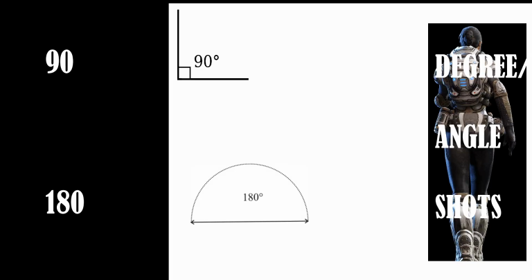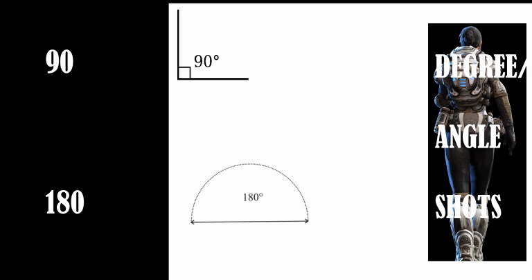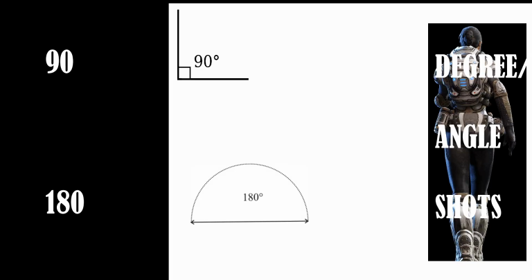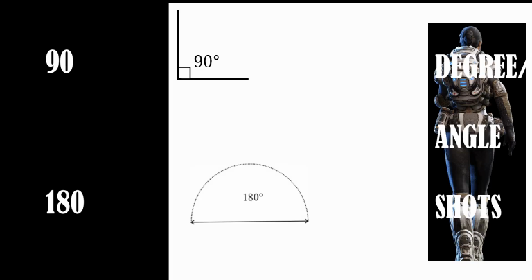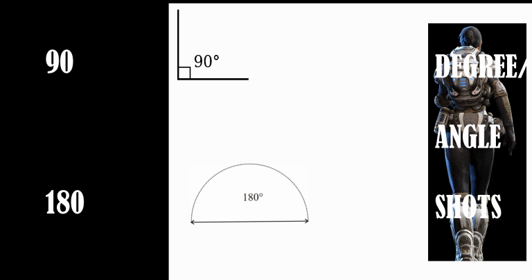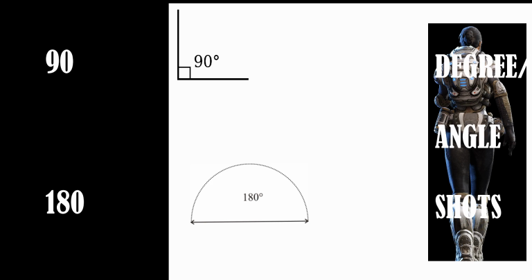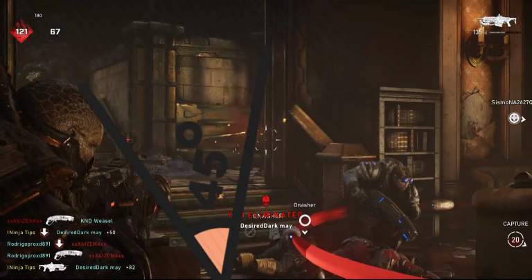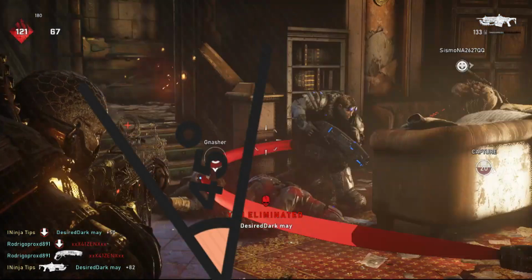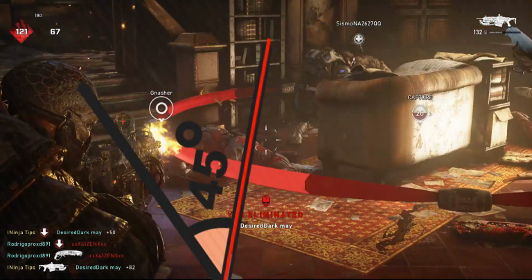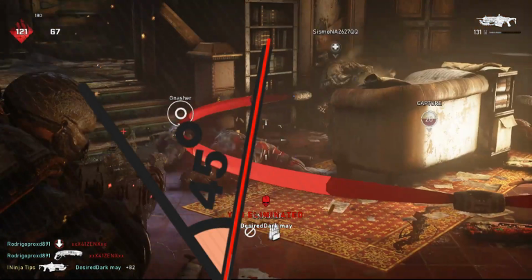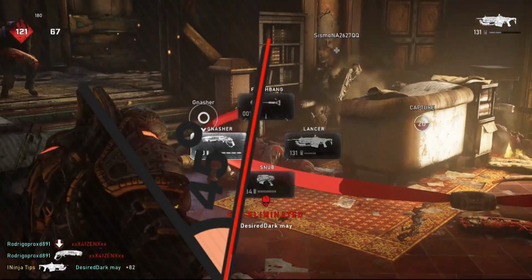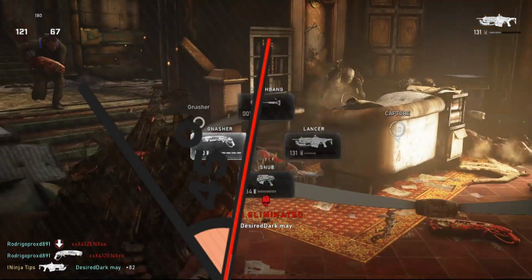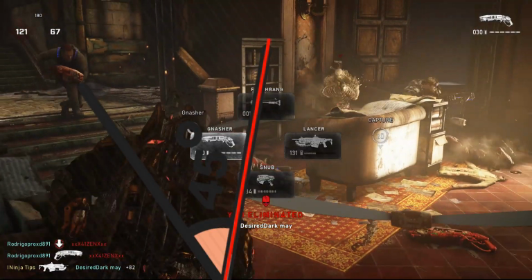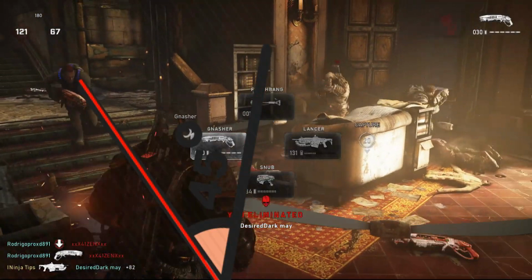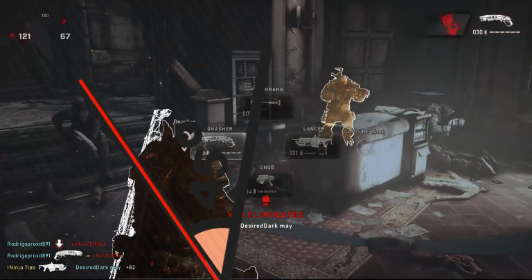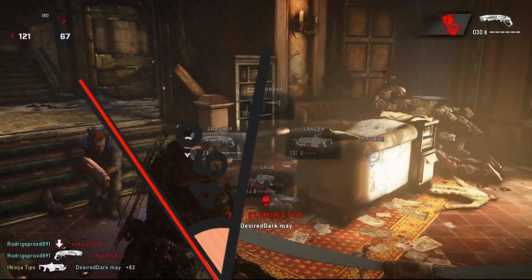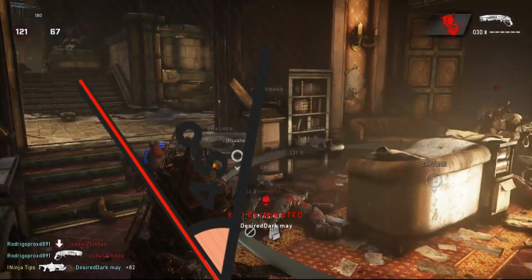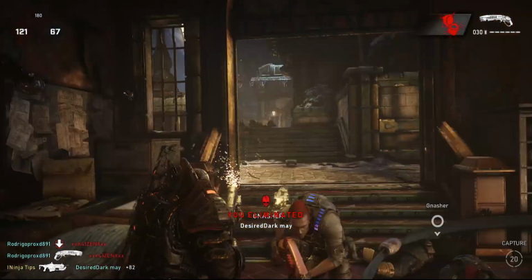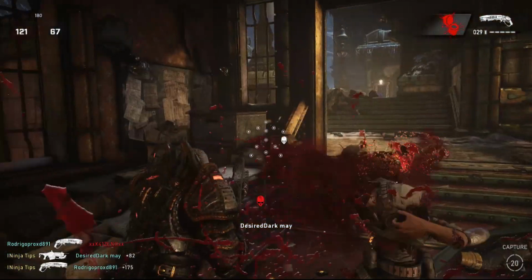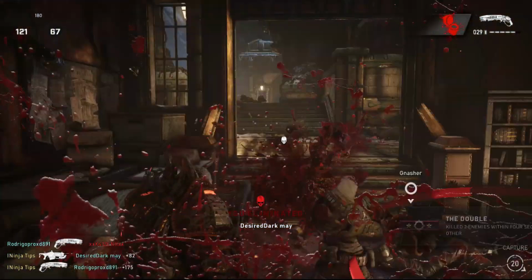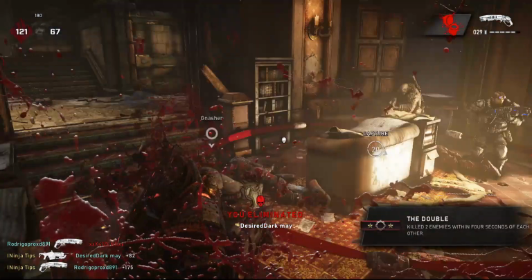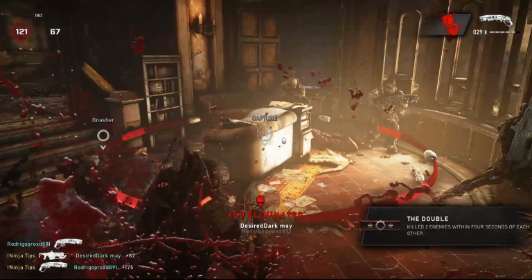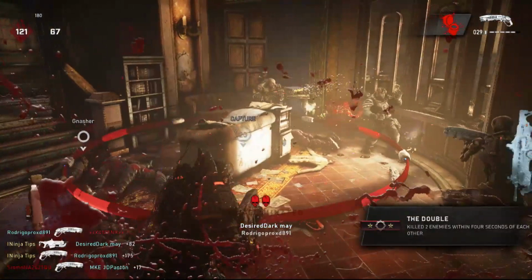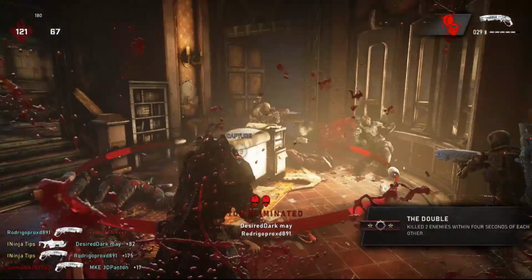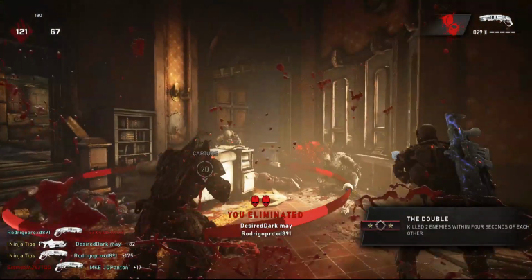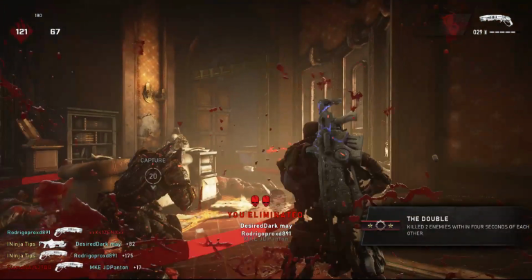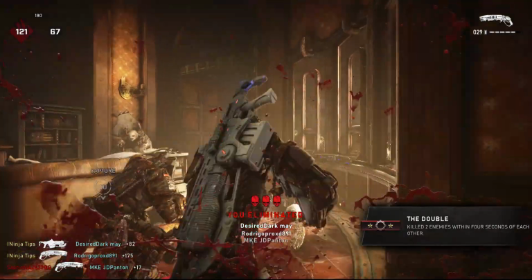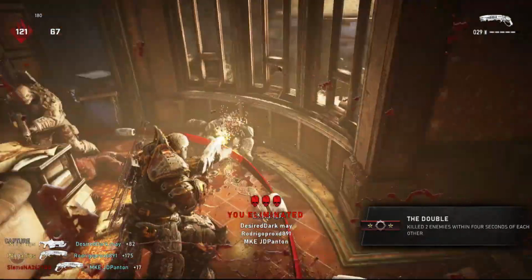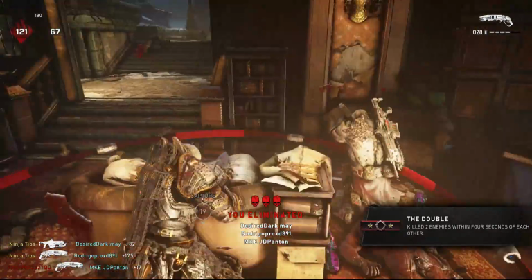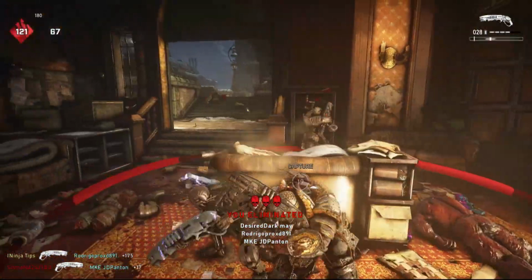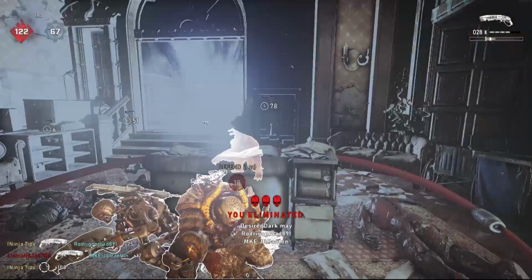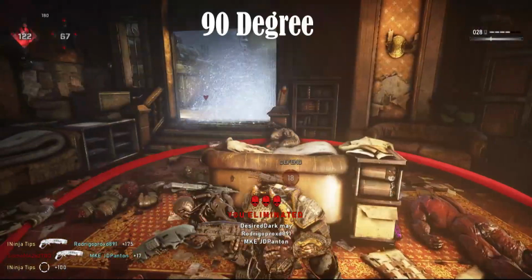Here's the 45, or half of 90, which are used in the most close quarter chunk zone firefights. It involves the most minute adjustments for mouse users.